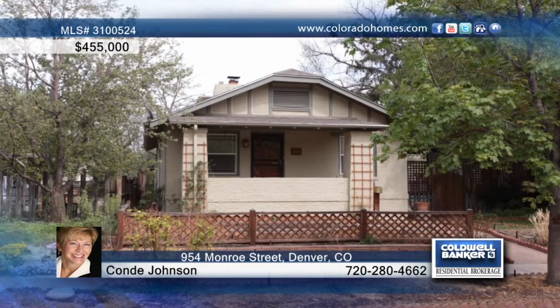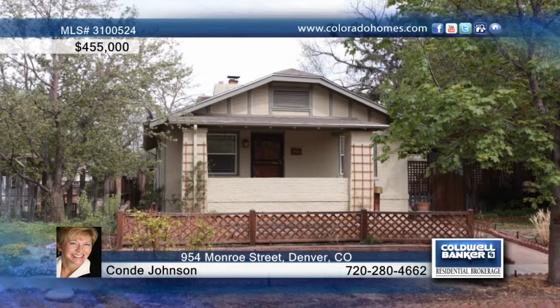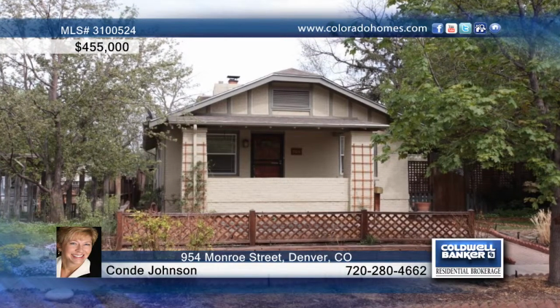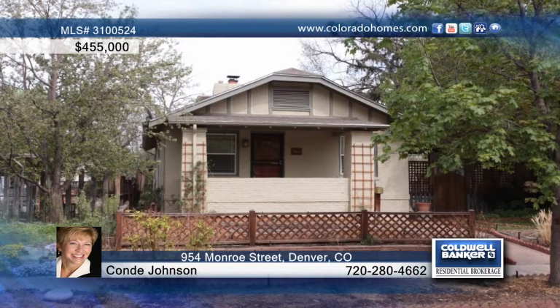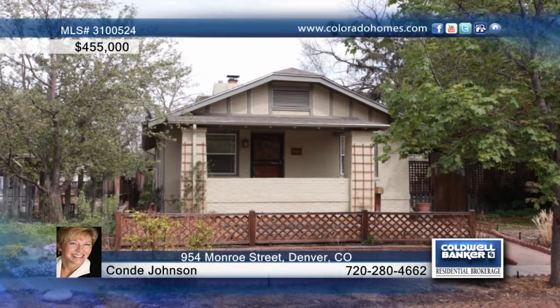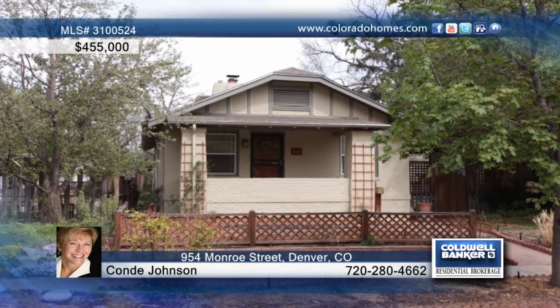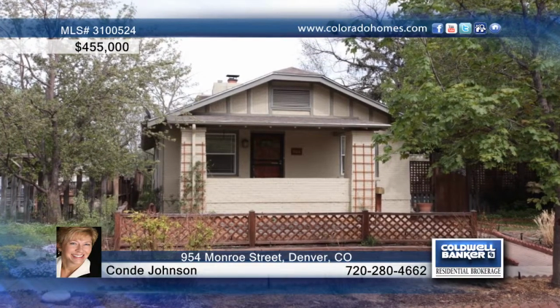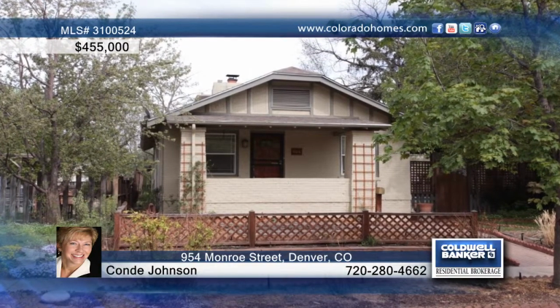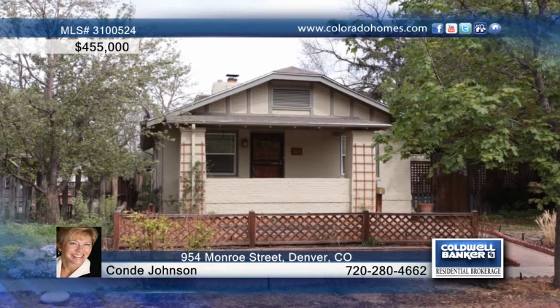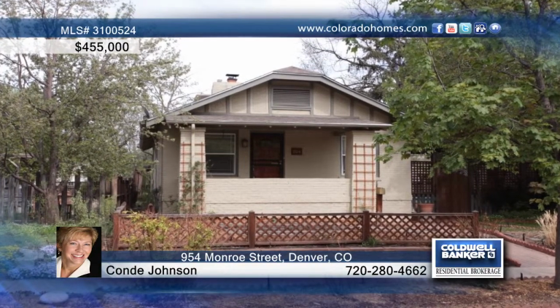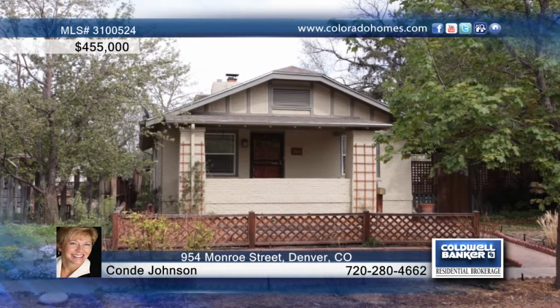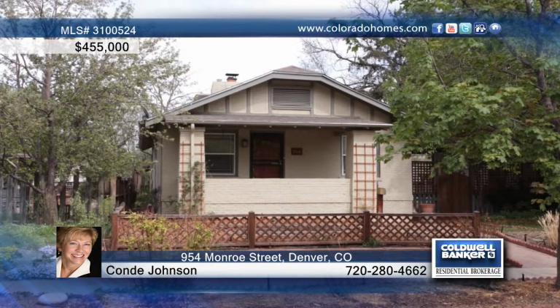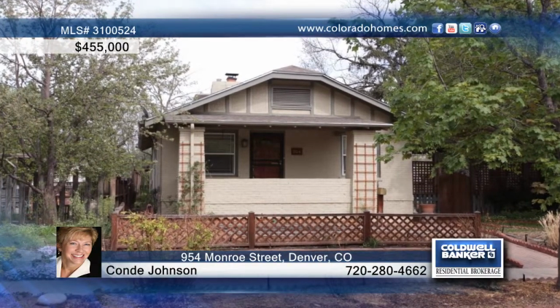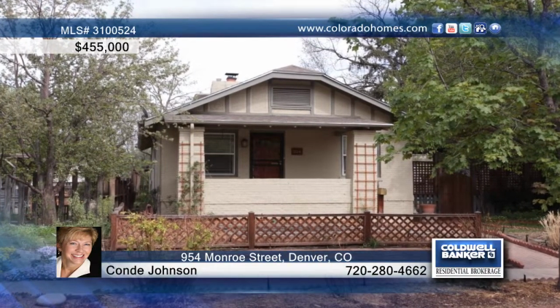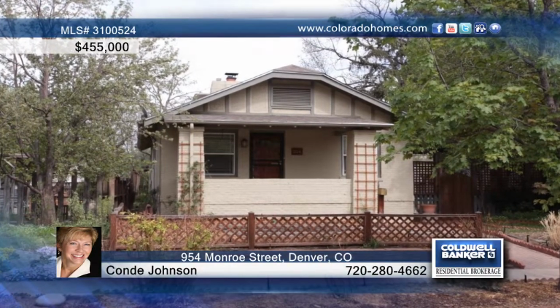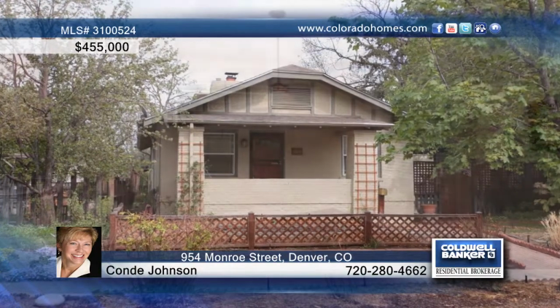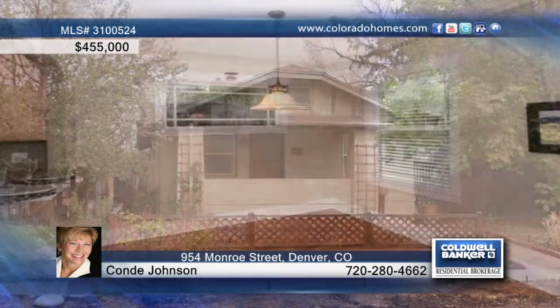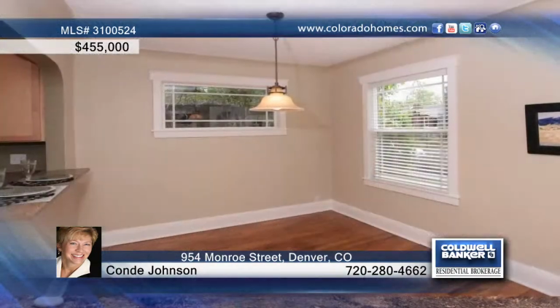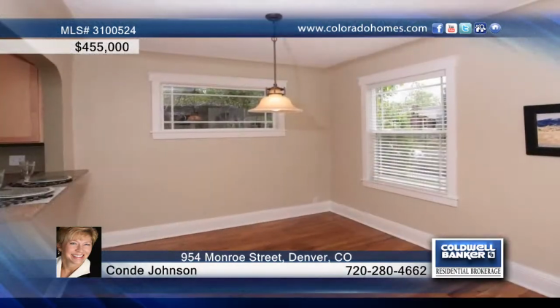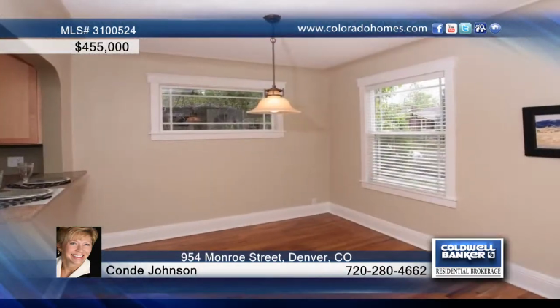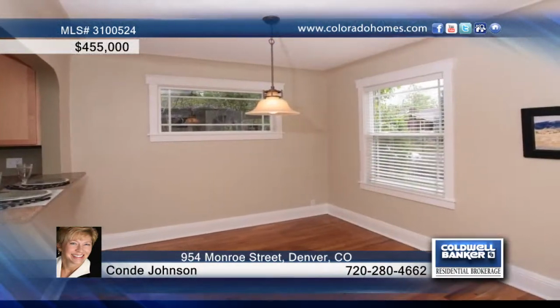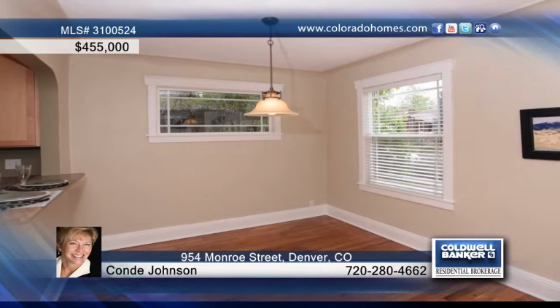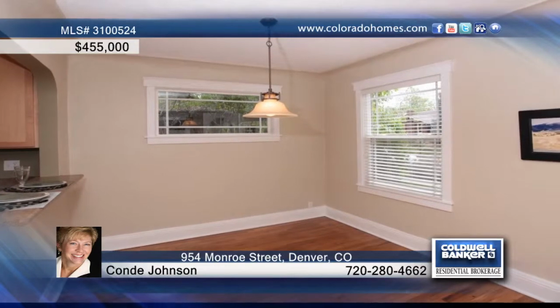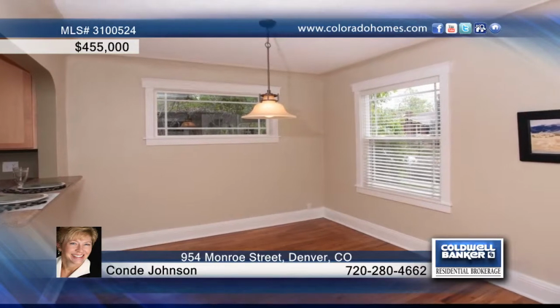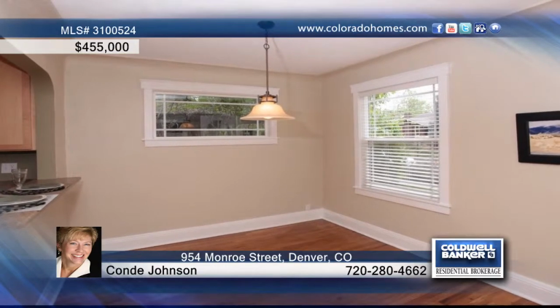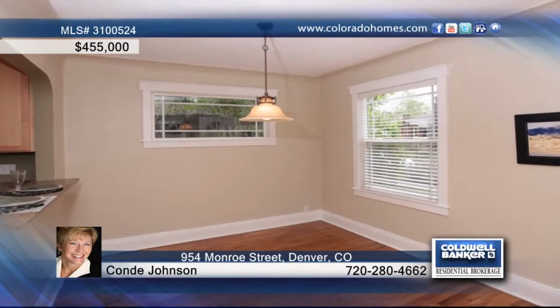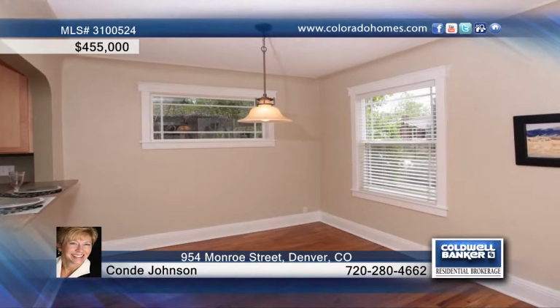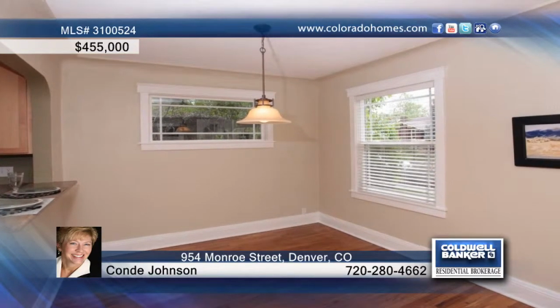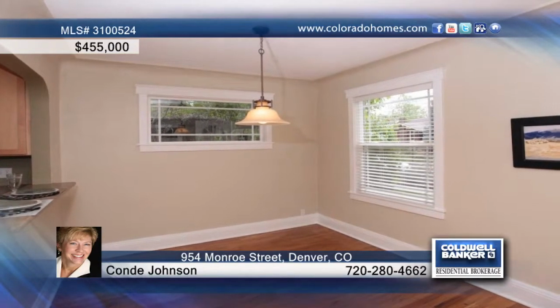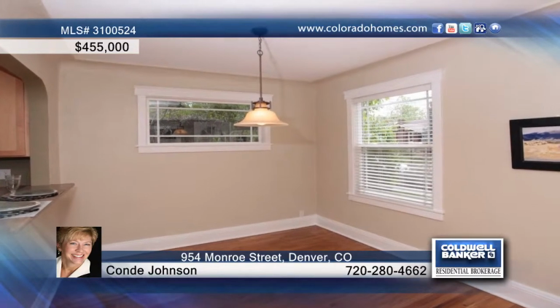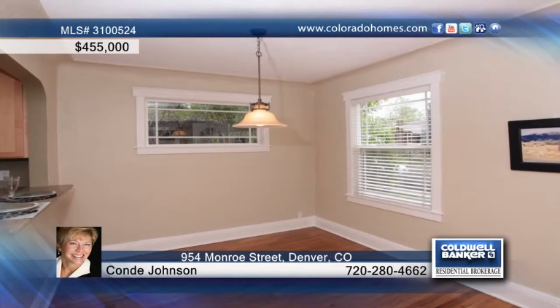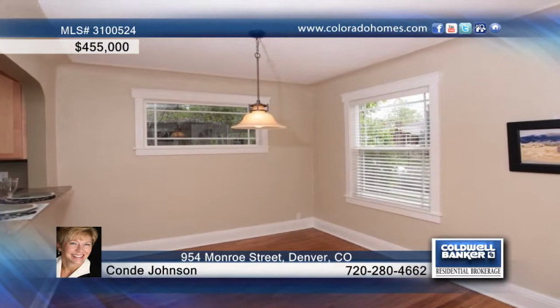This adorable 3-bedroom, 2-bath bungalow in Congress Park is situated in a great location close to Teller Elementary.